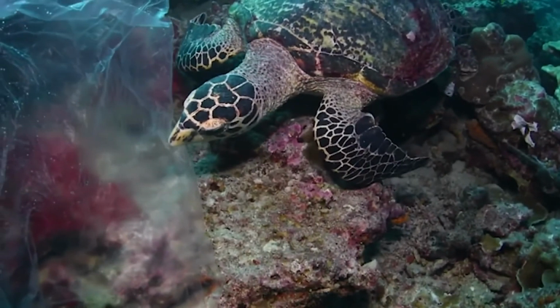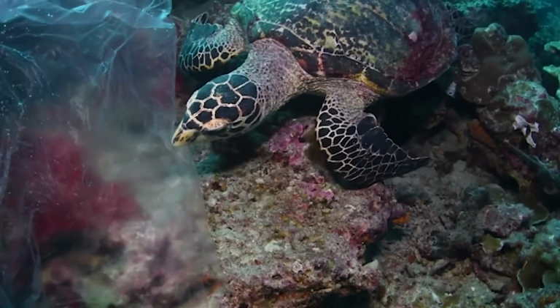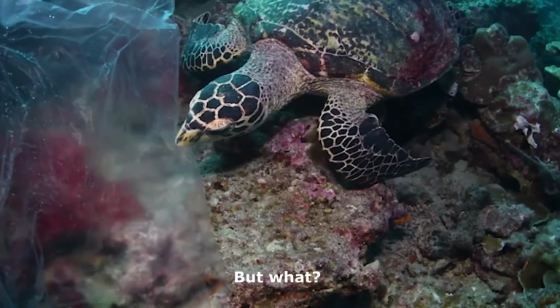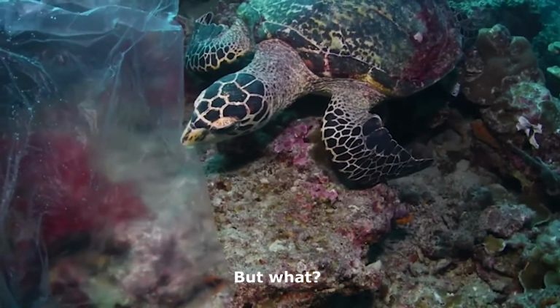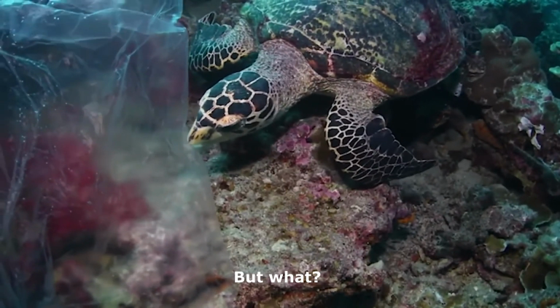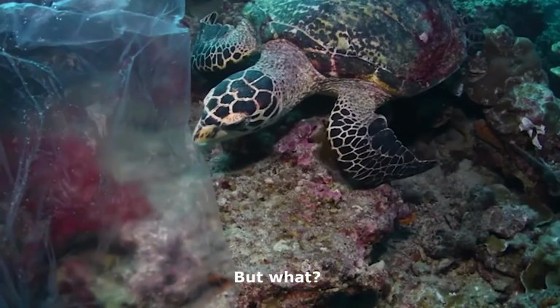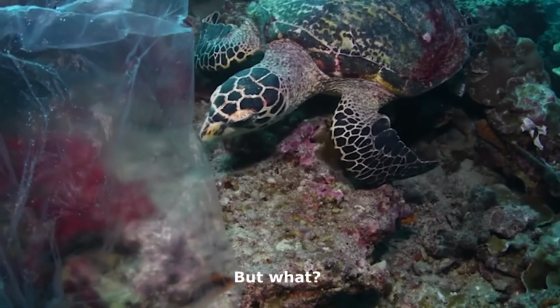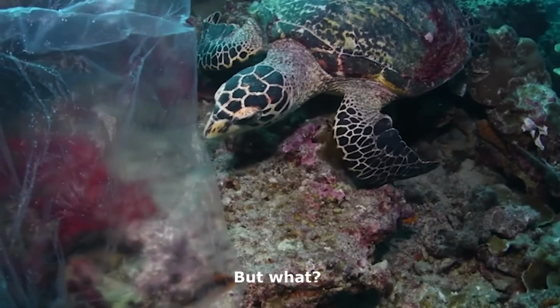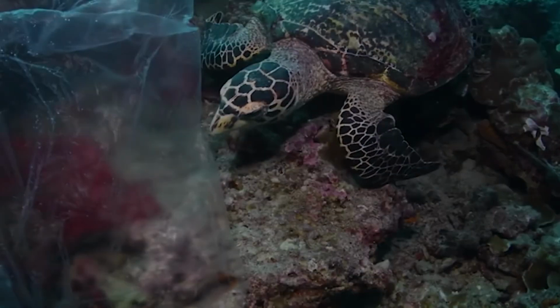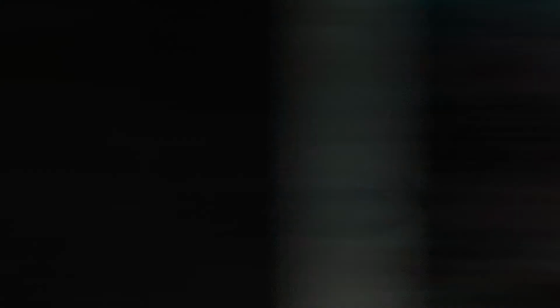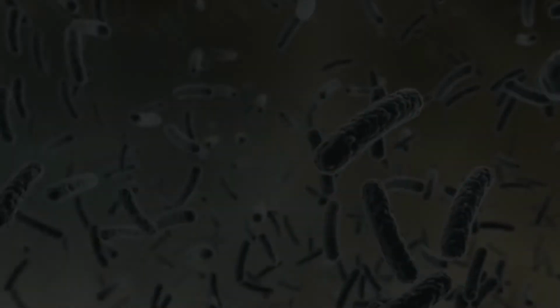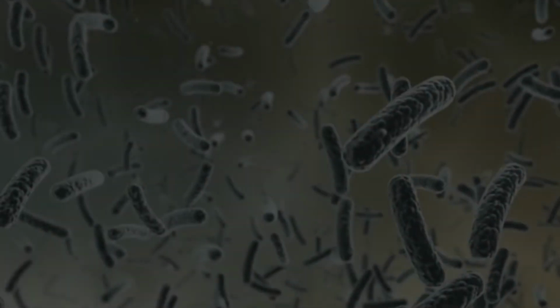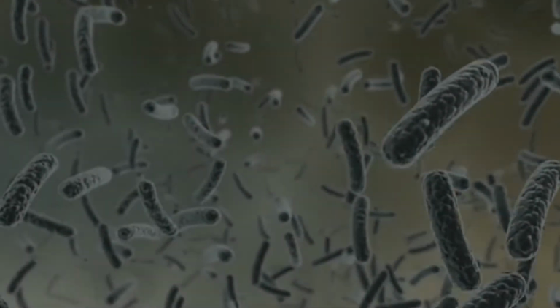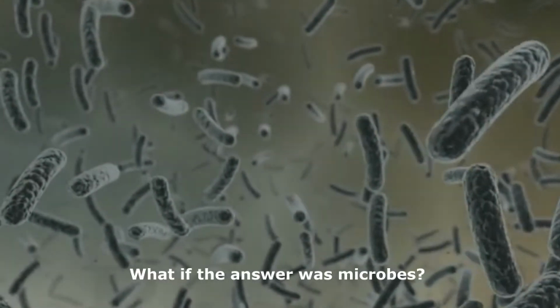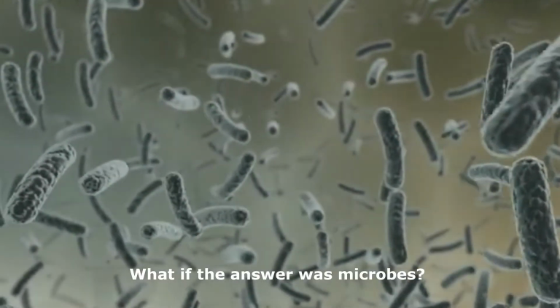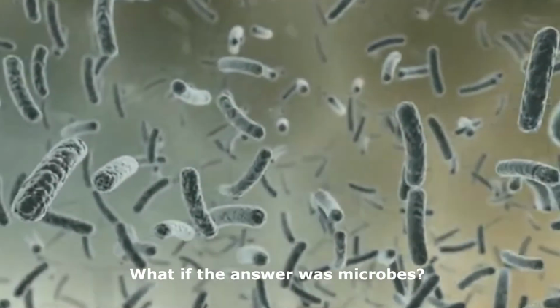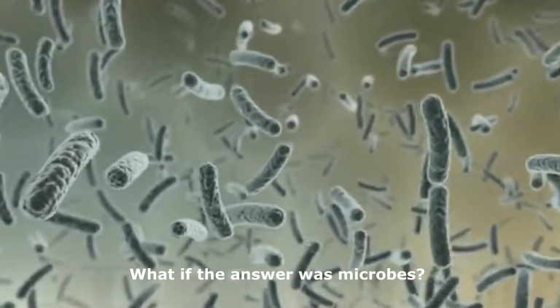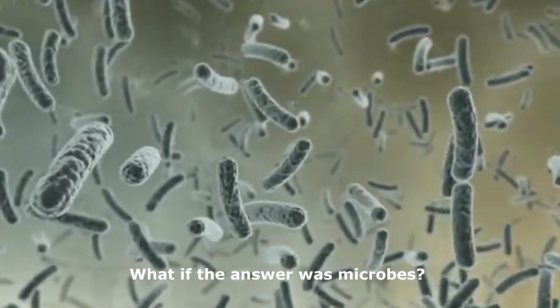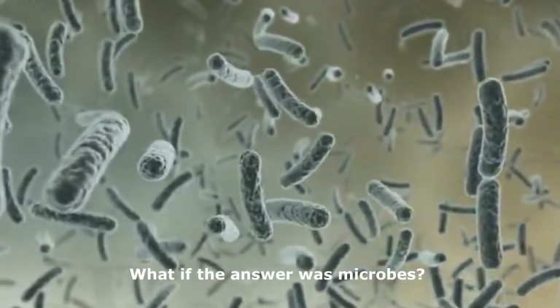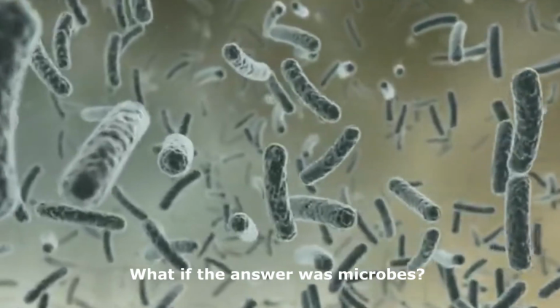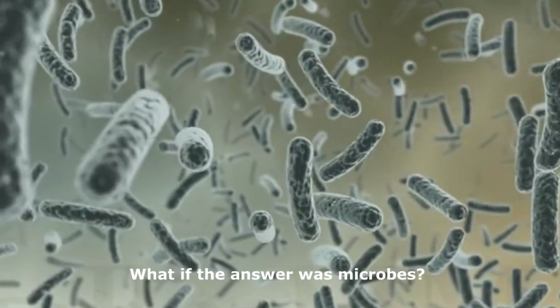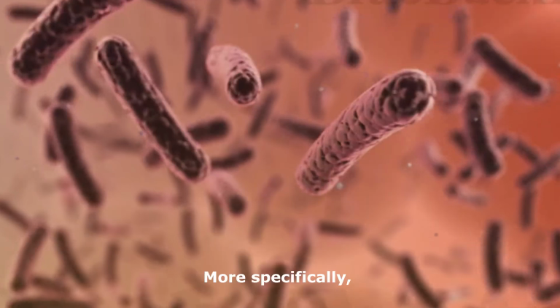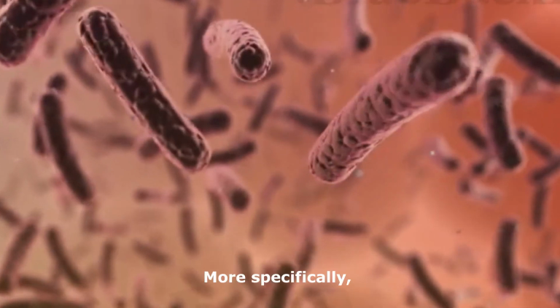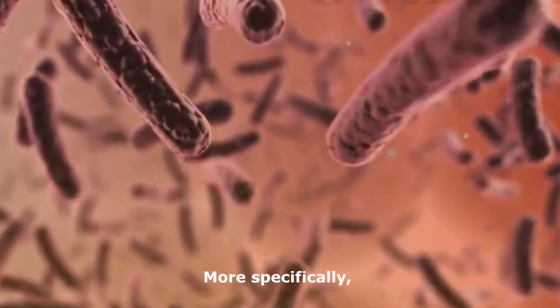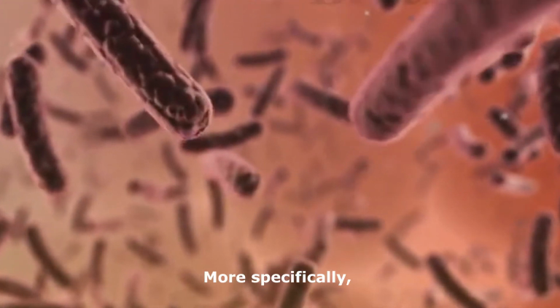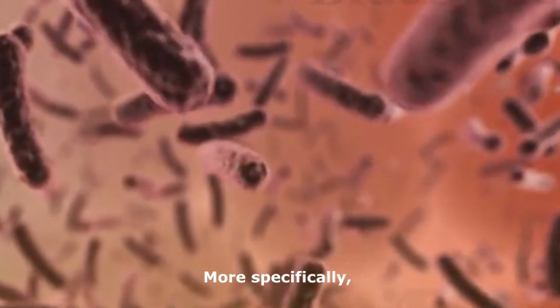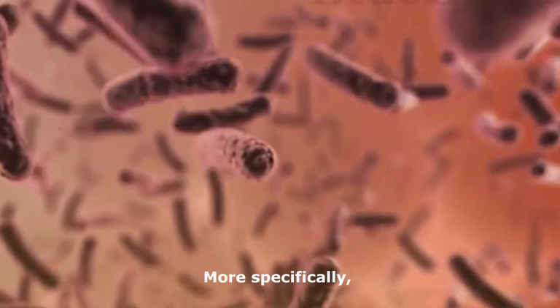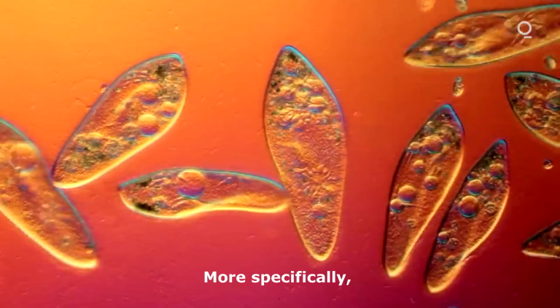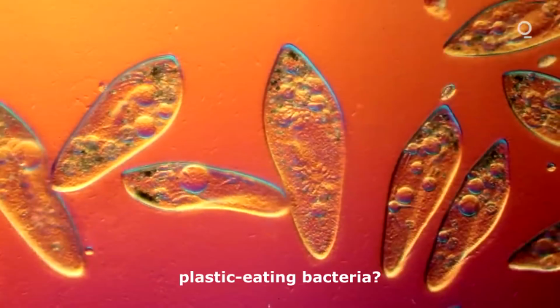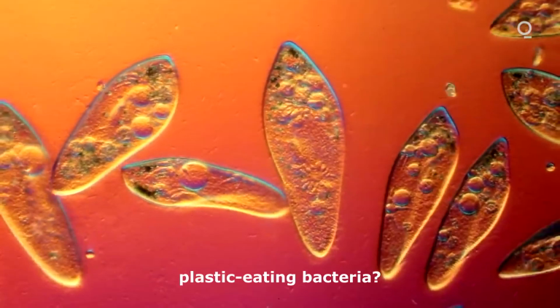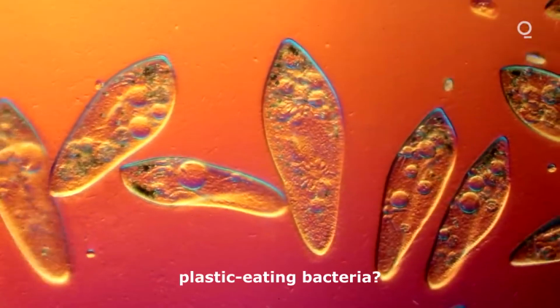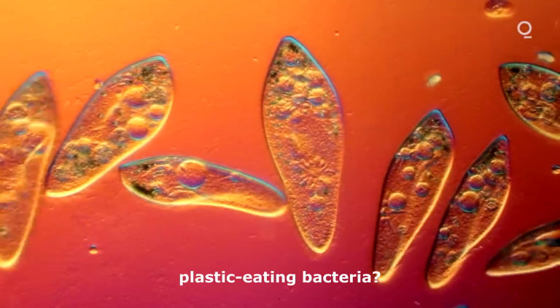But what? What if the answer was microbes? More specifically, plastic-eating bacteria.